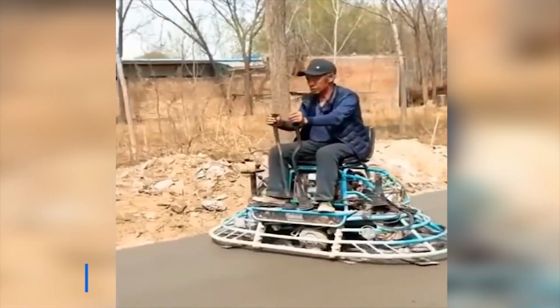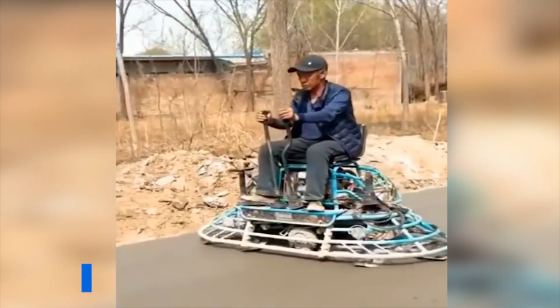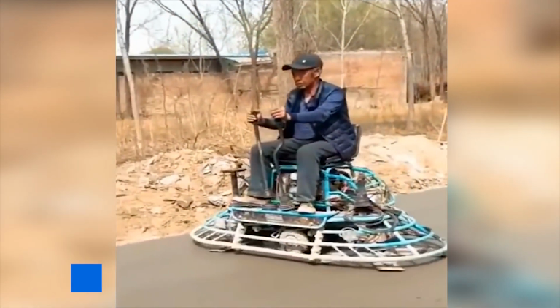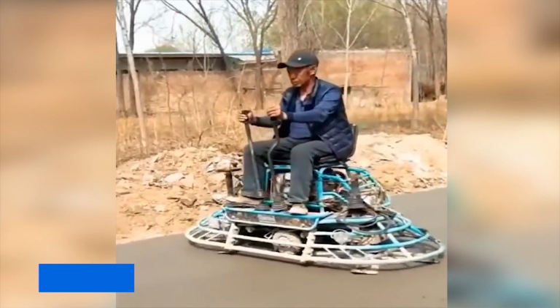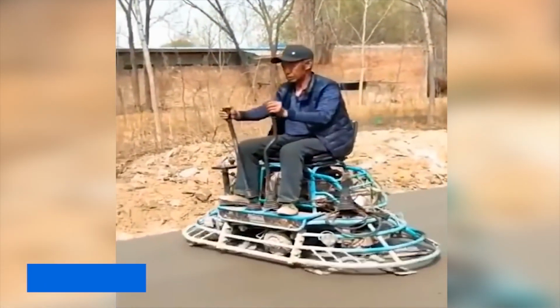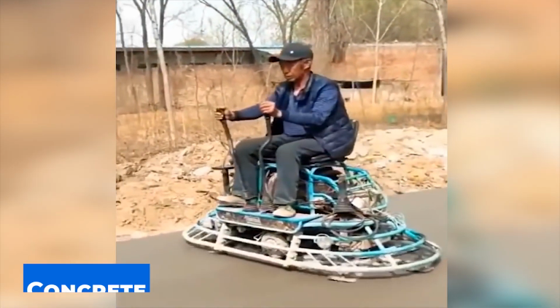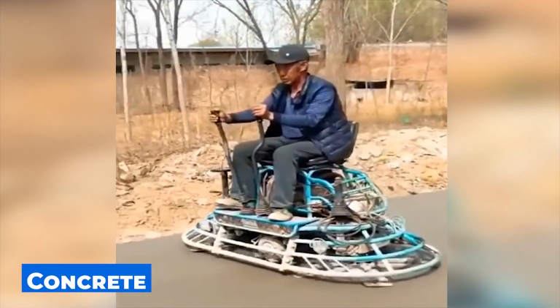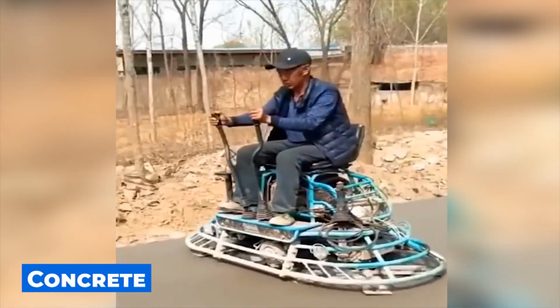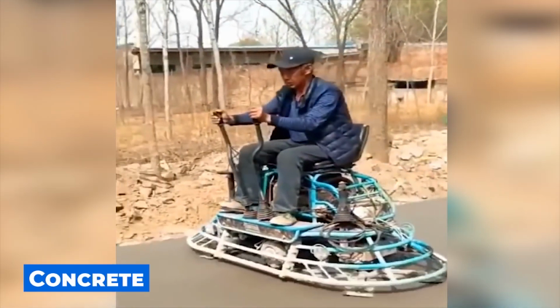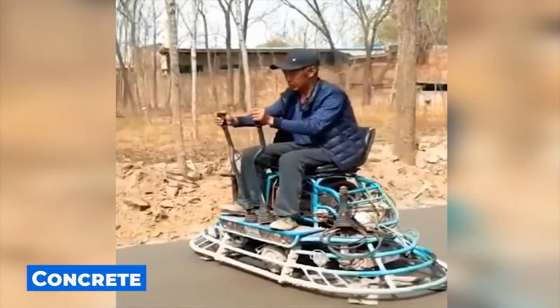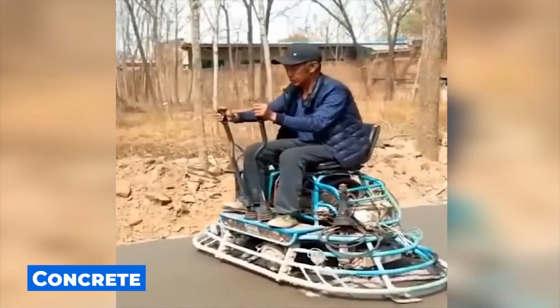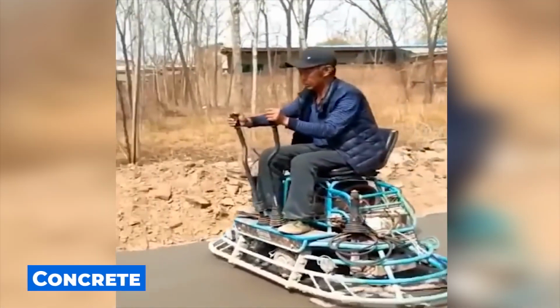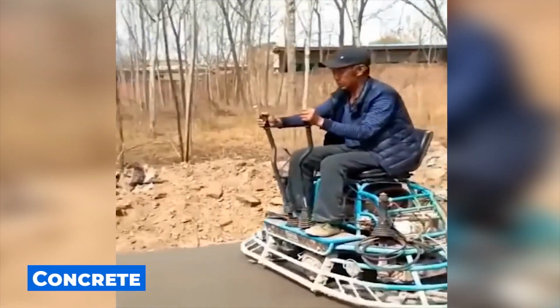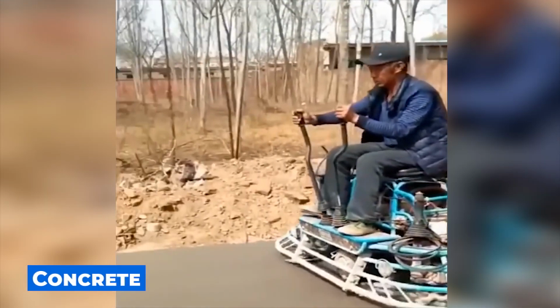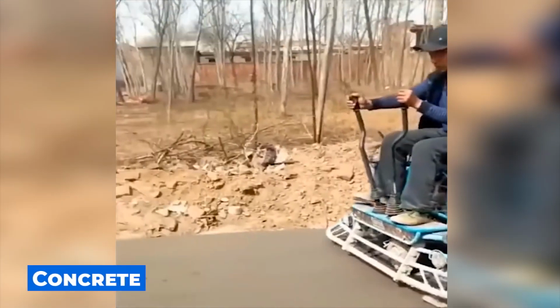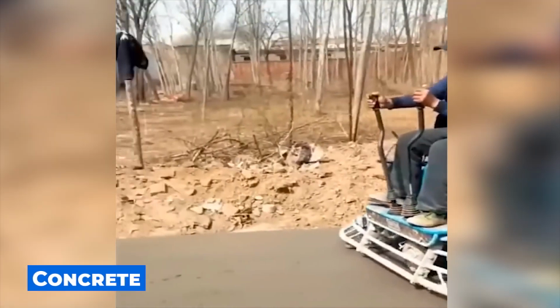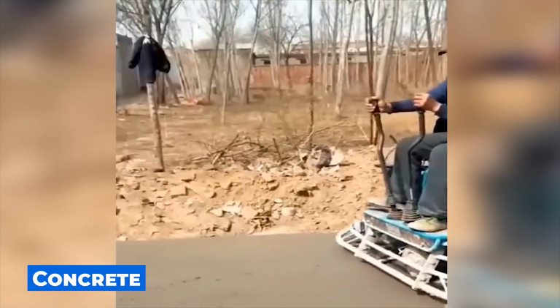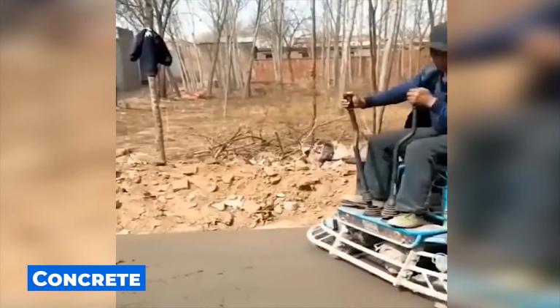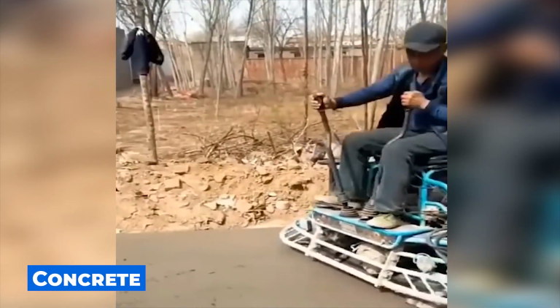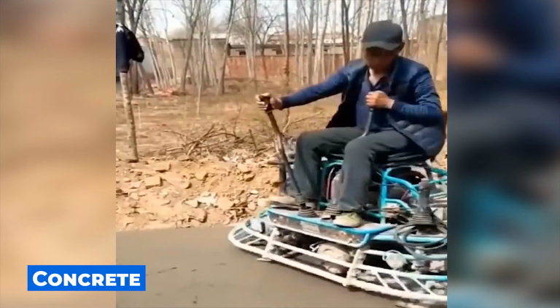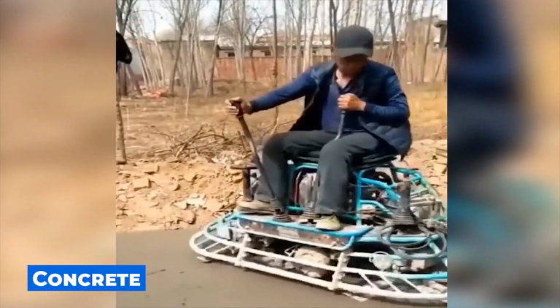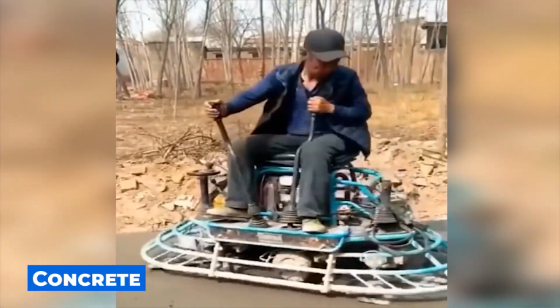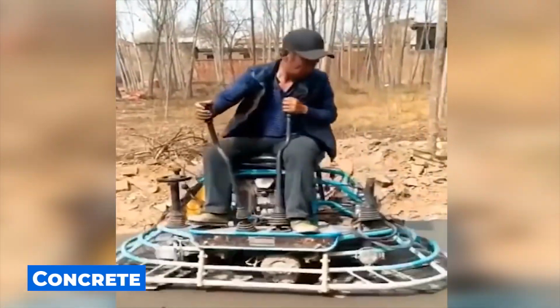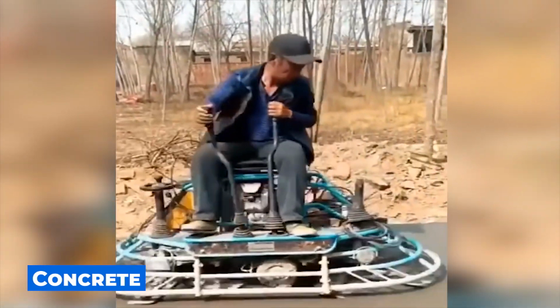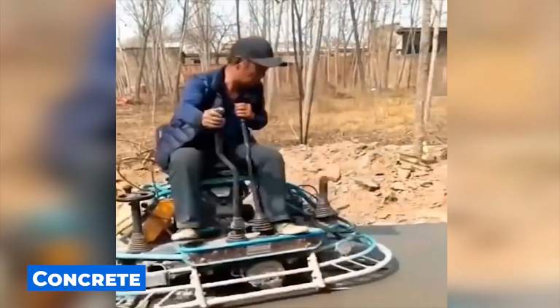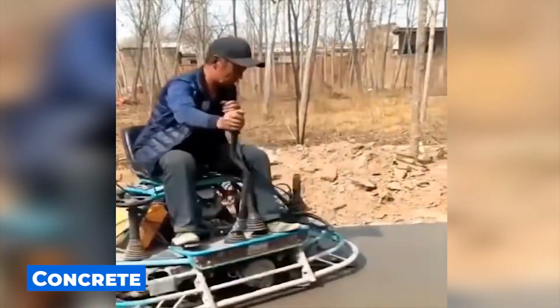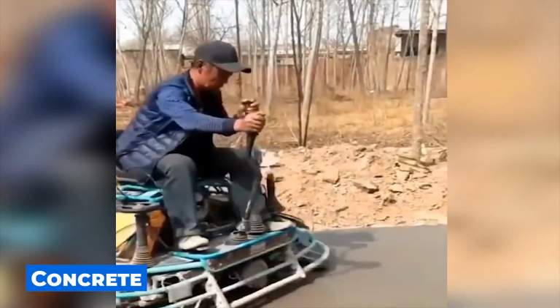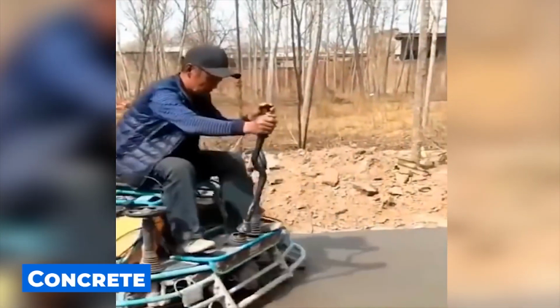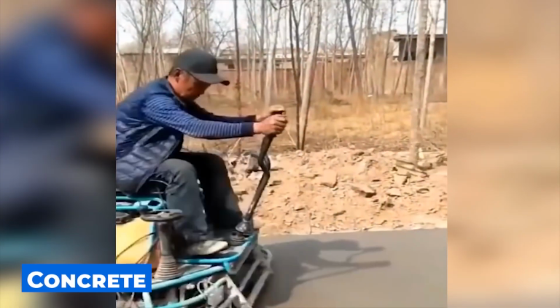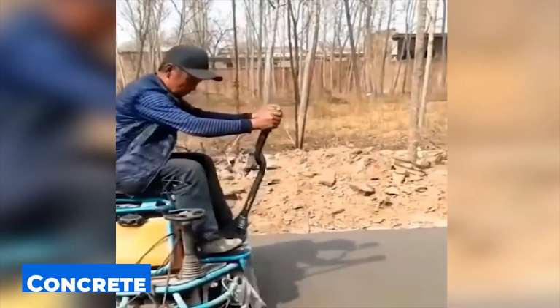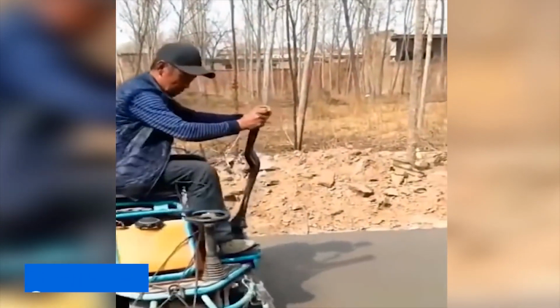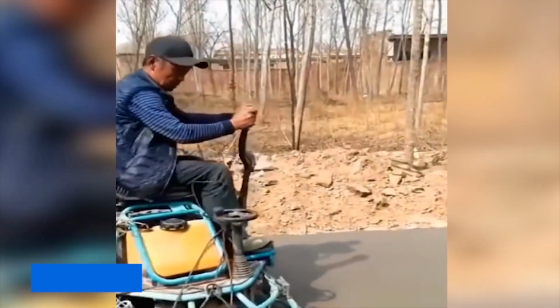The process of leveling concrete becomes much more exciting if you apply this amazing invention.